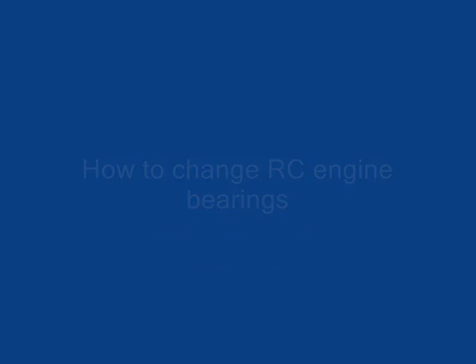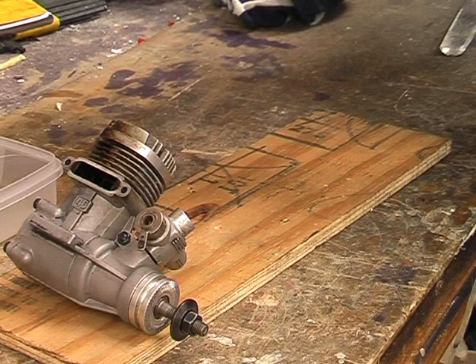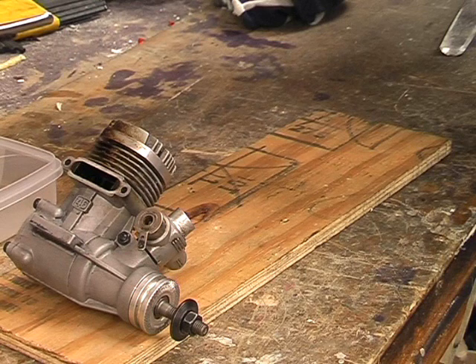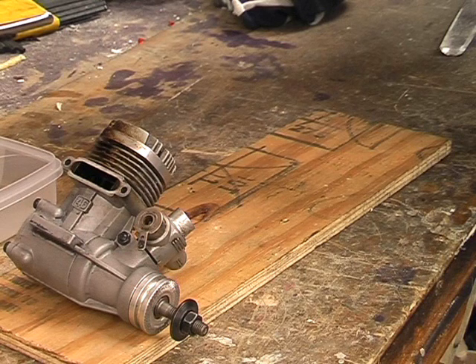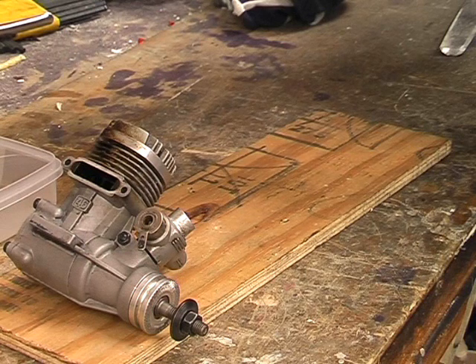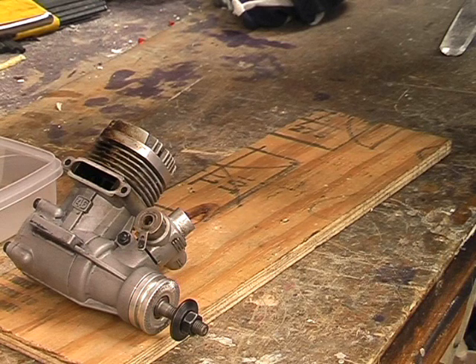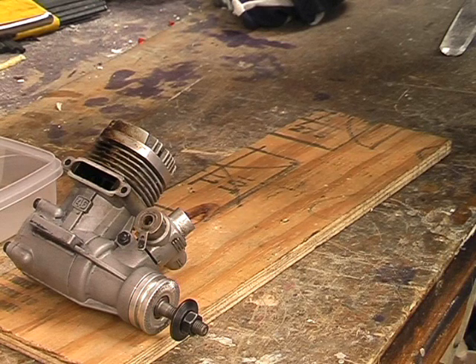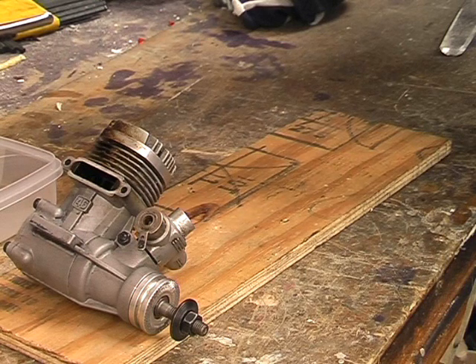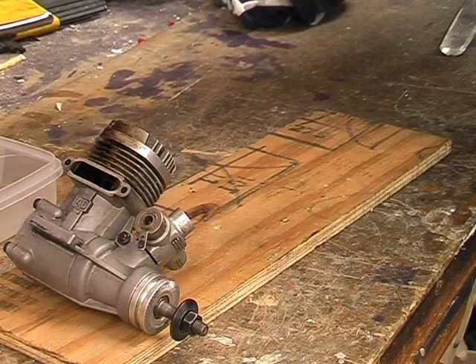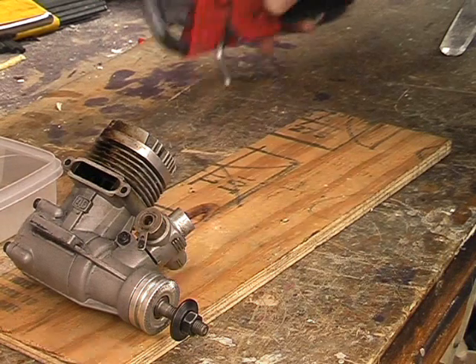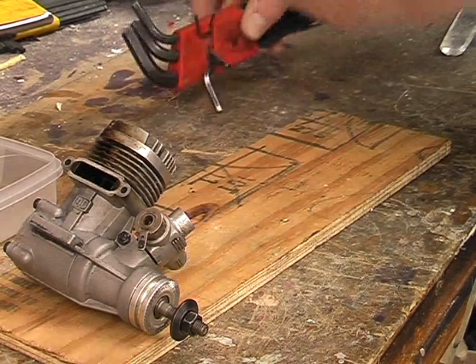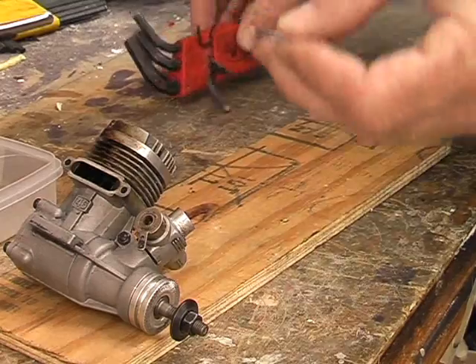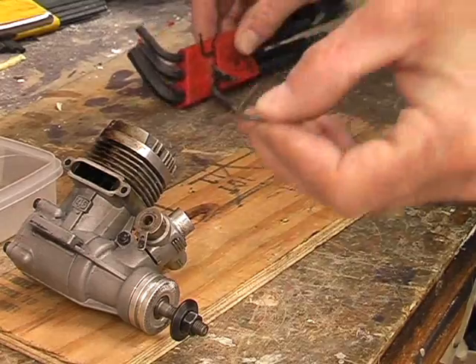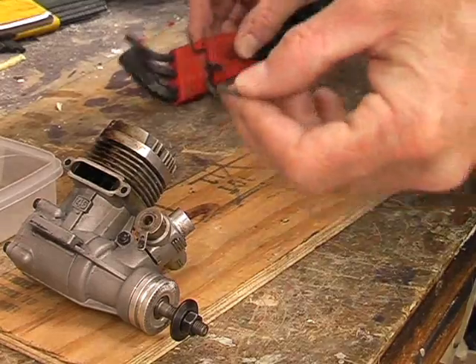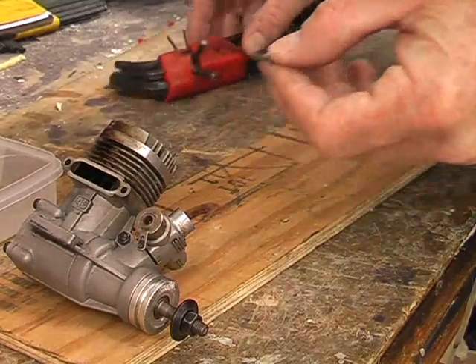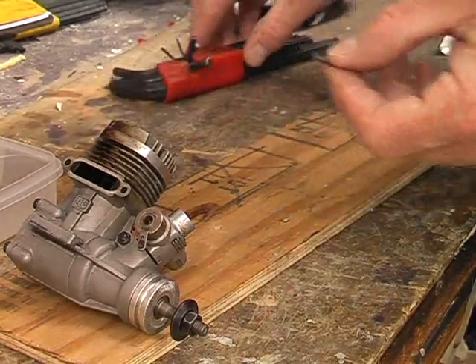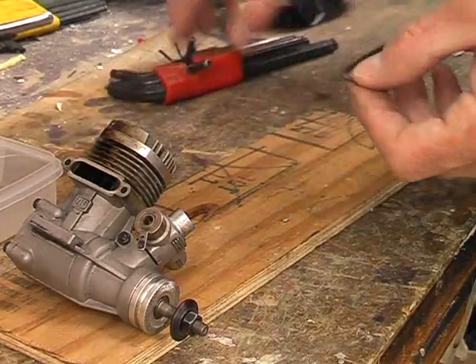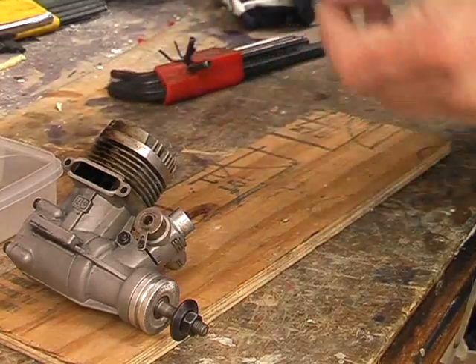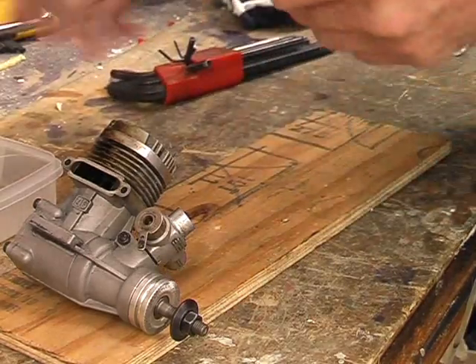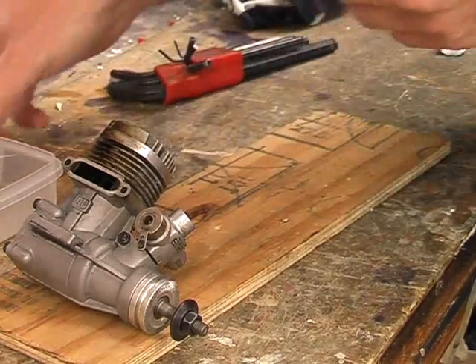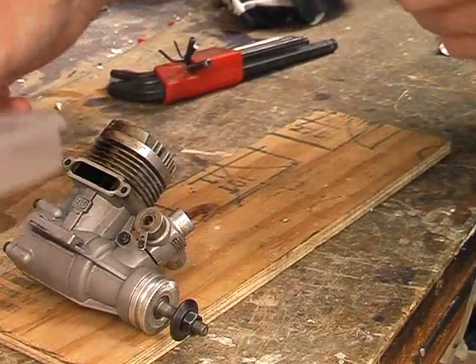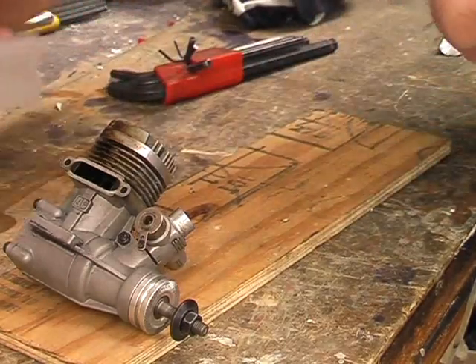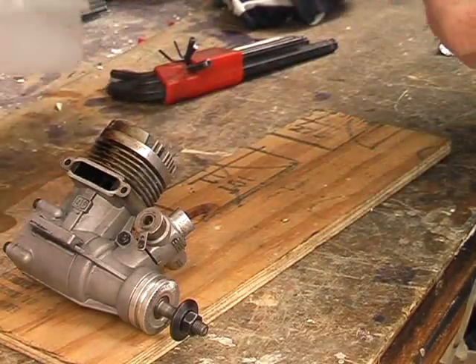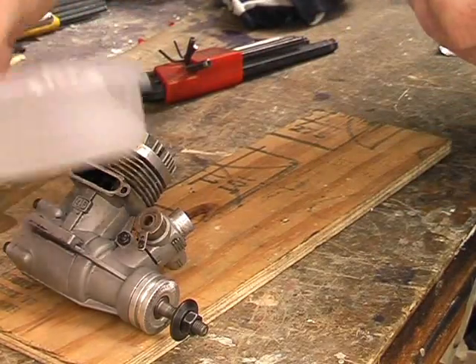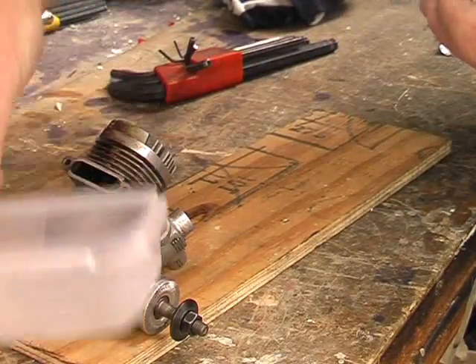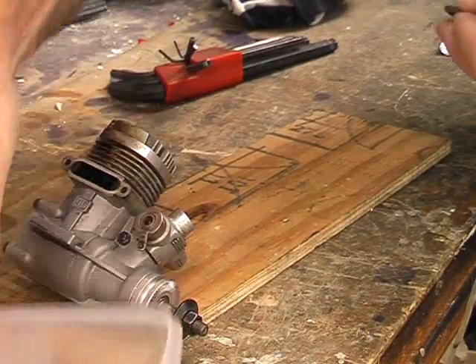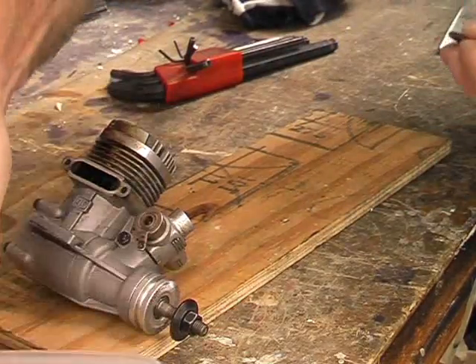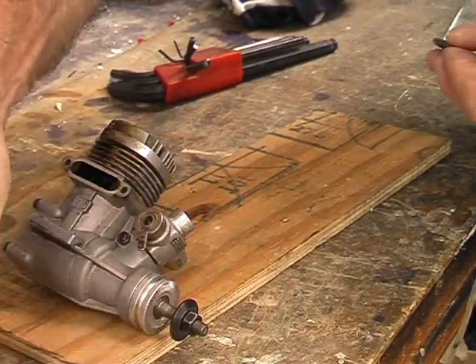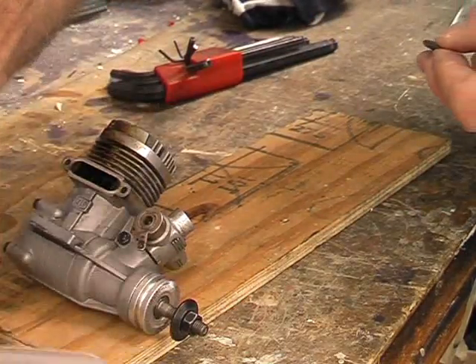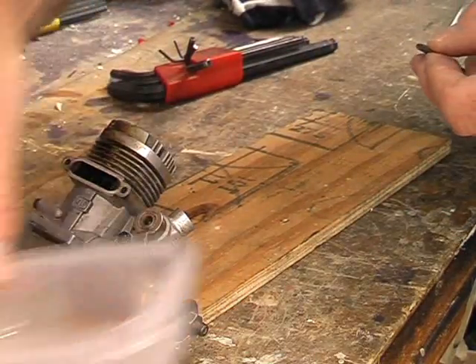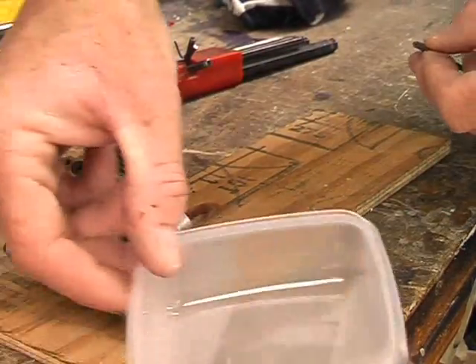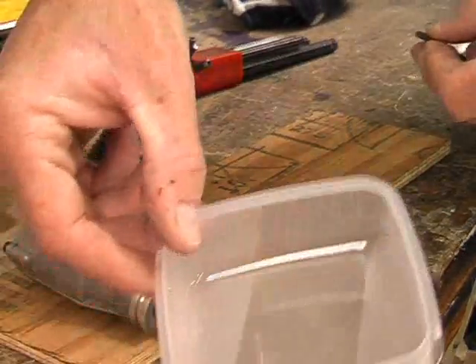In this video we're going to show you how to change the bearings in your two-stroke model aircraft engine, although the principles apply to four strokes as well.